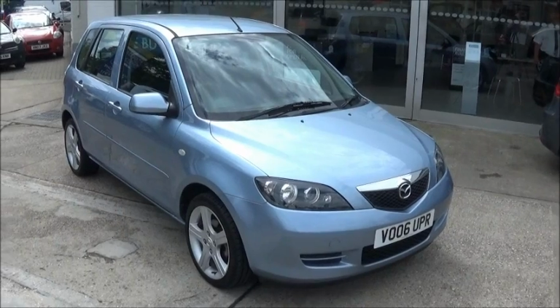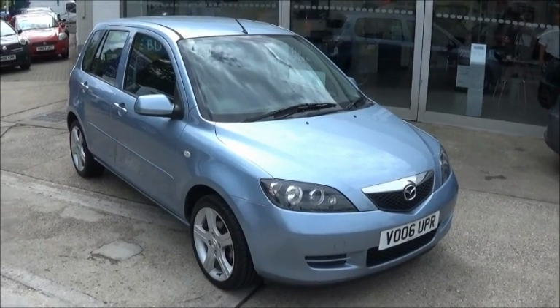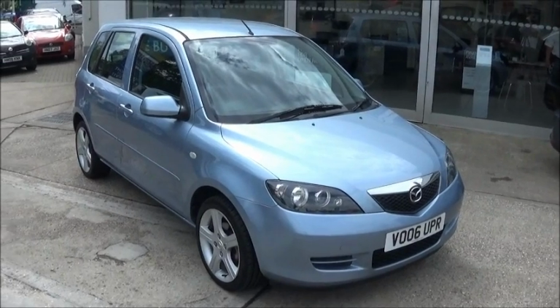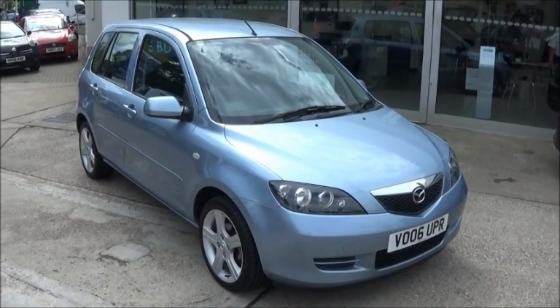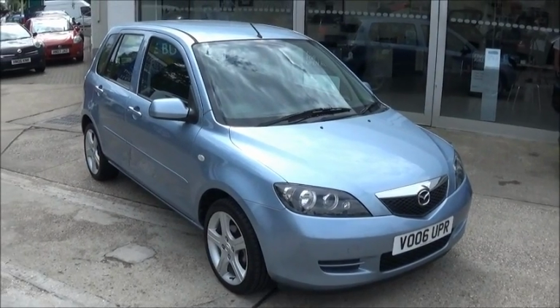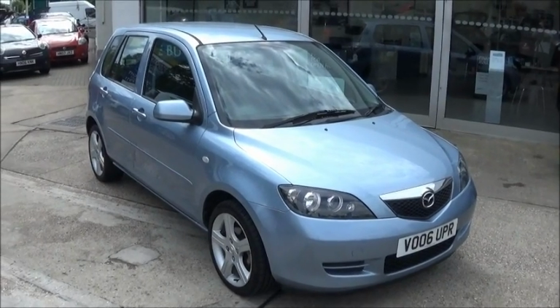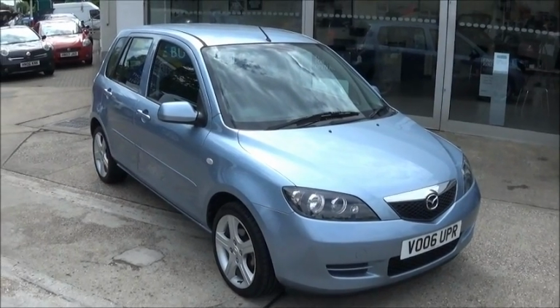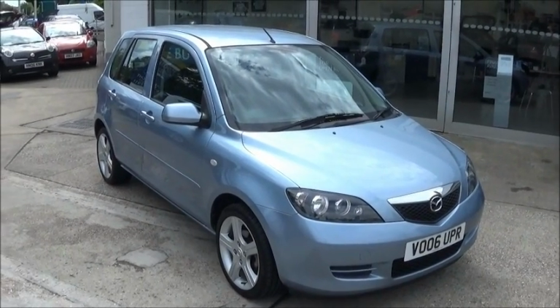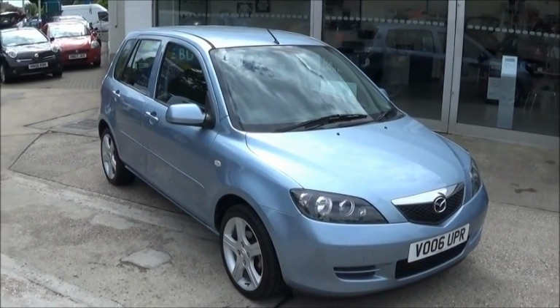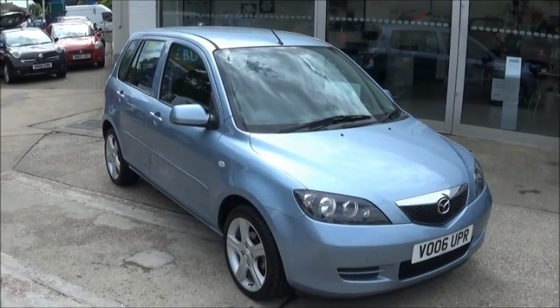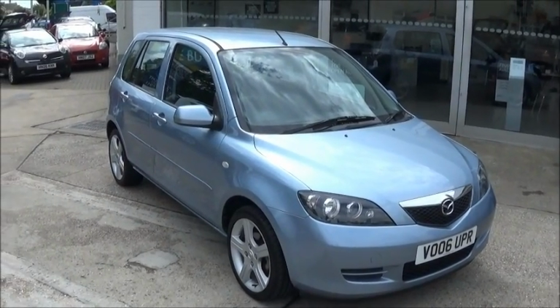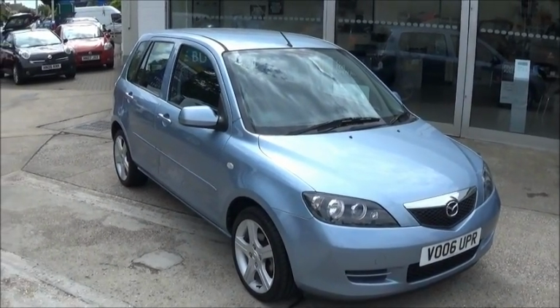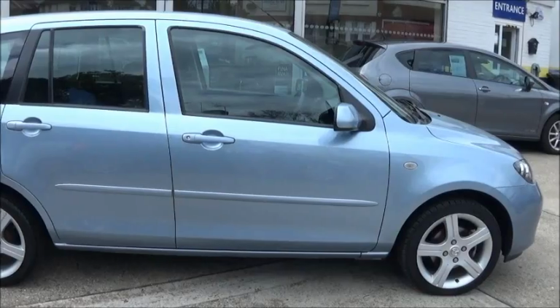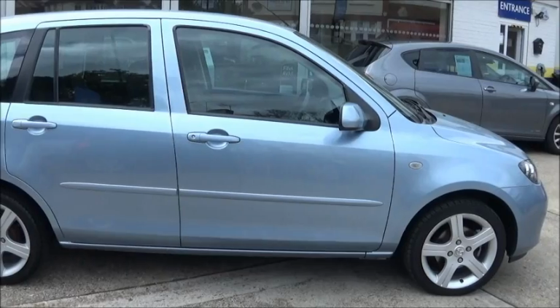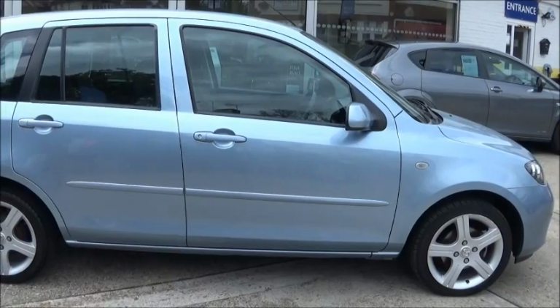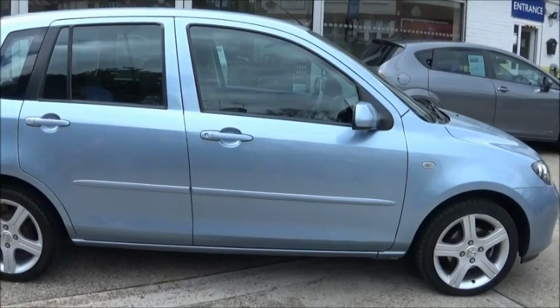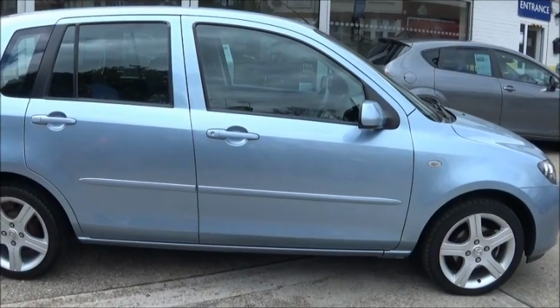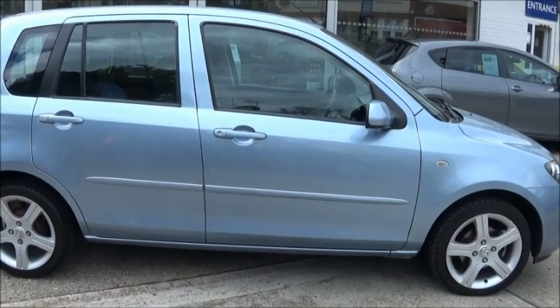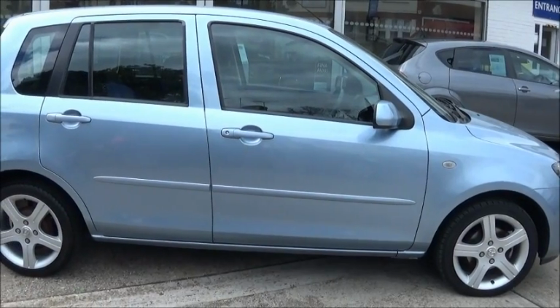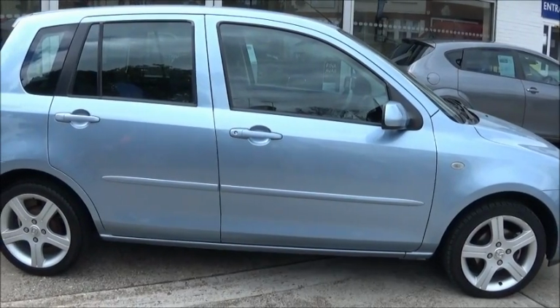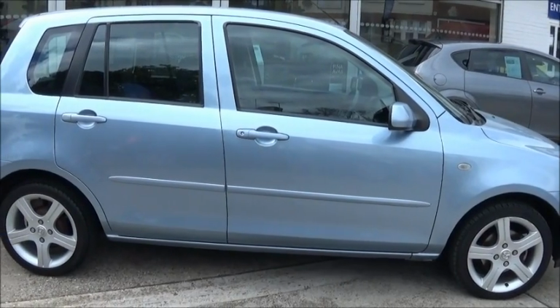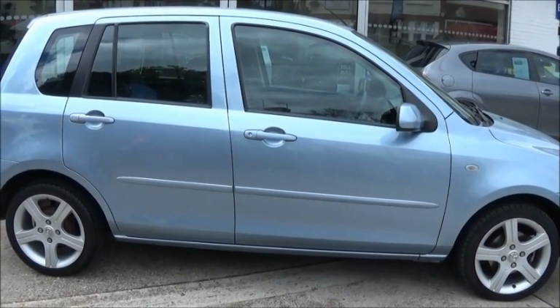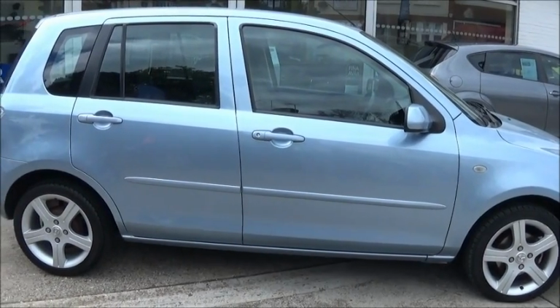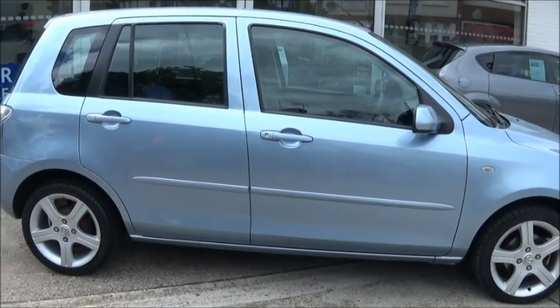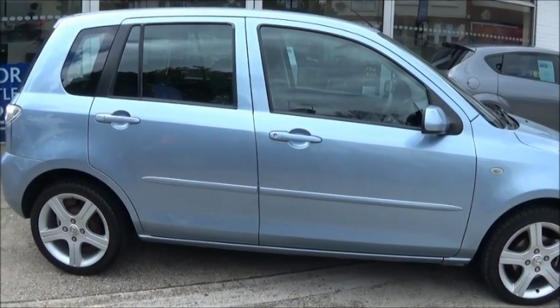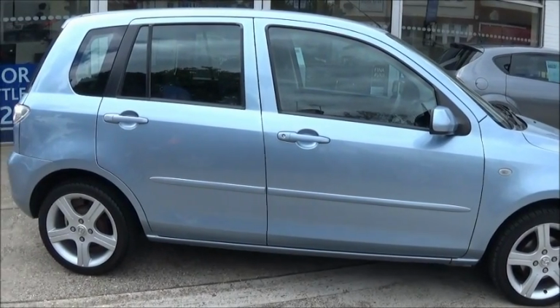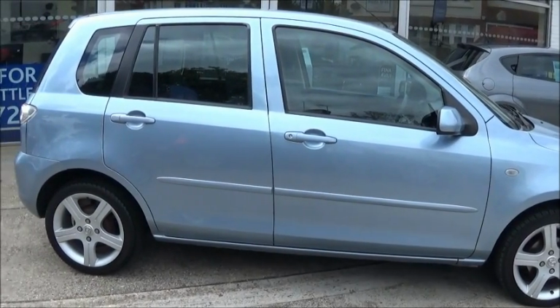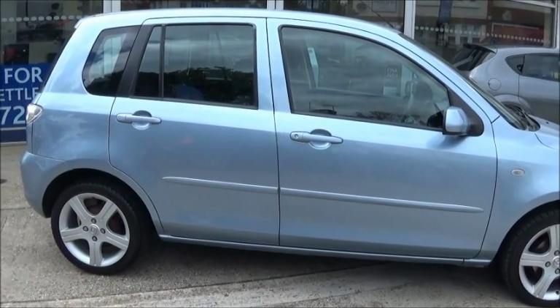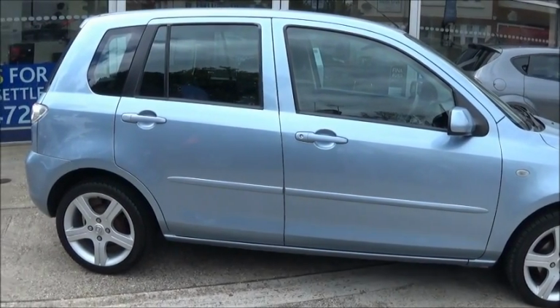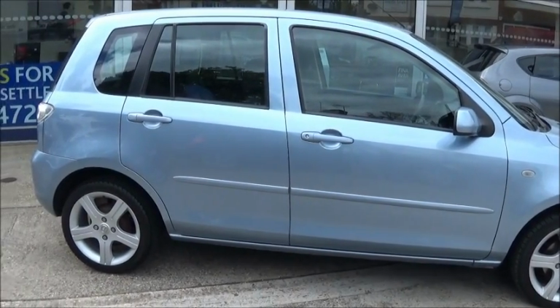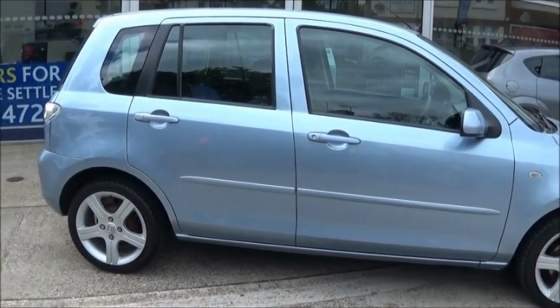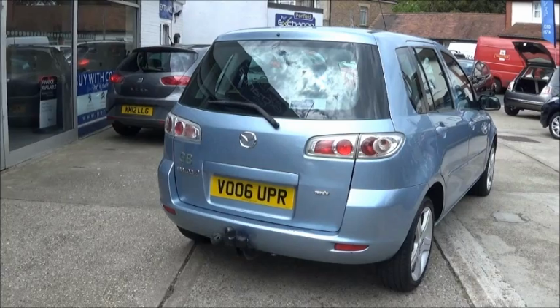Here is our Mazda 2 Capella. This is a 5-door automatic model finished in light metallic blue.